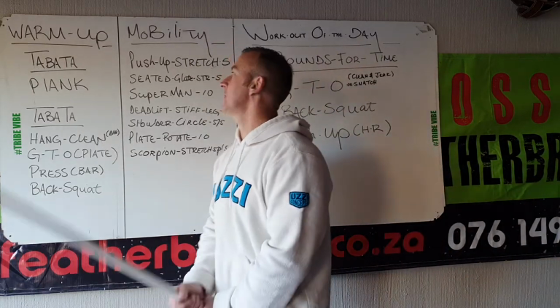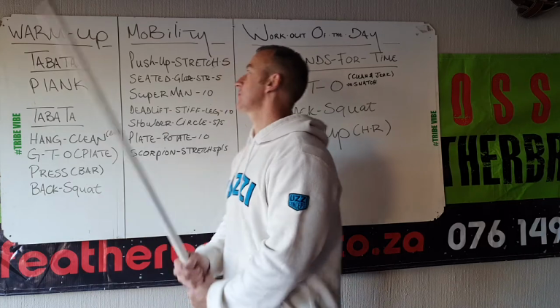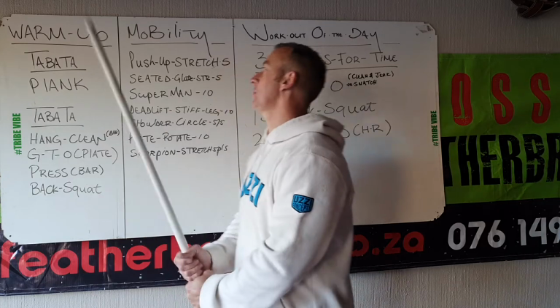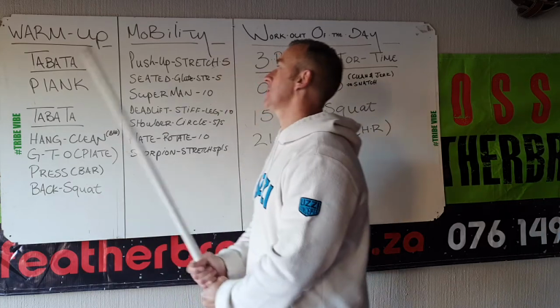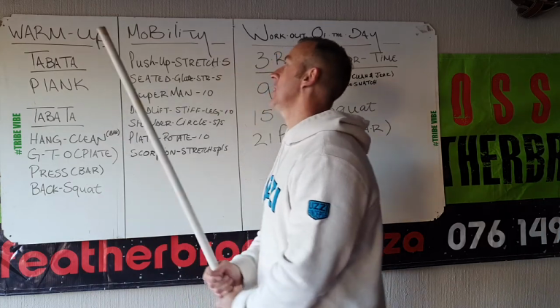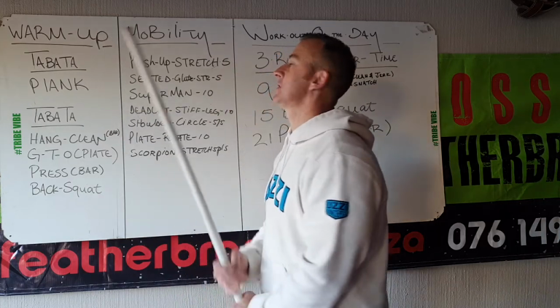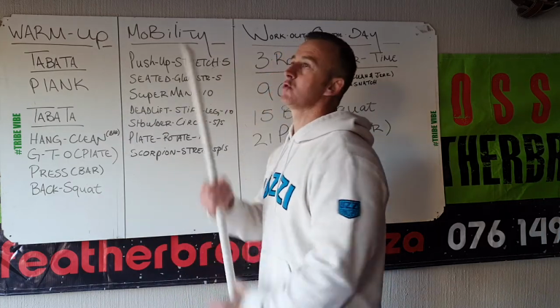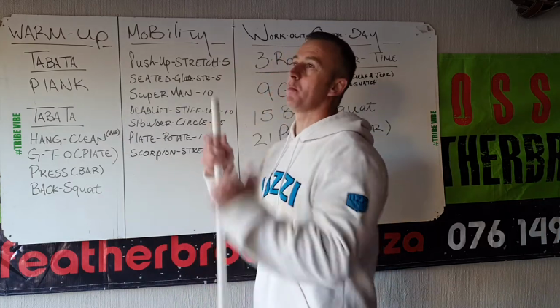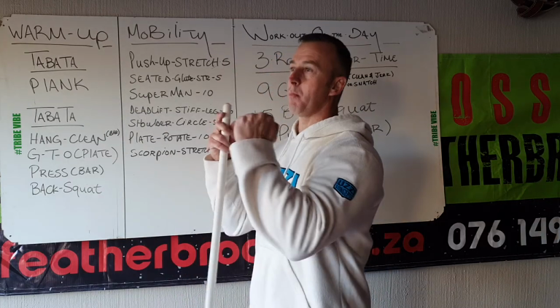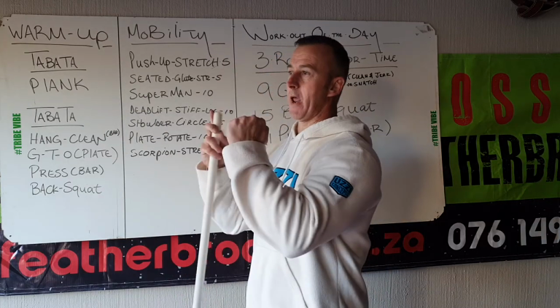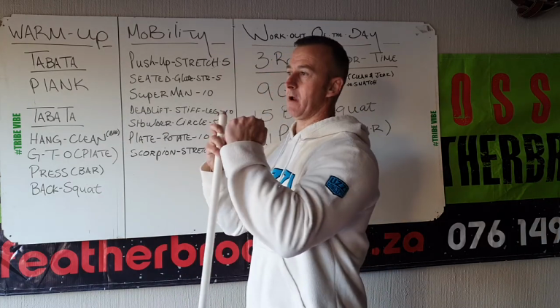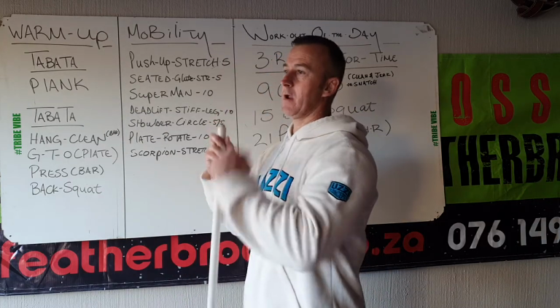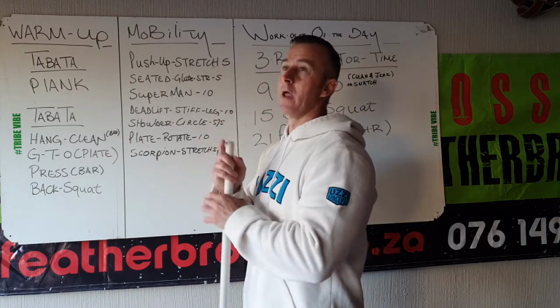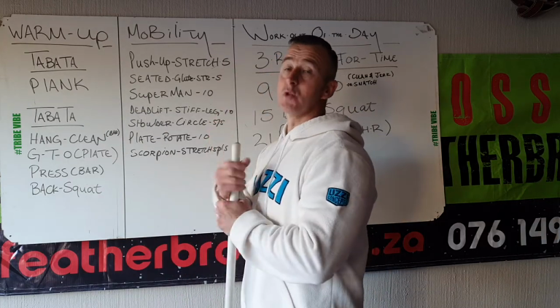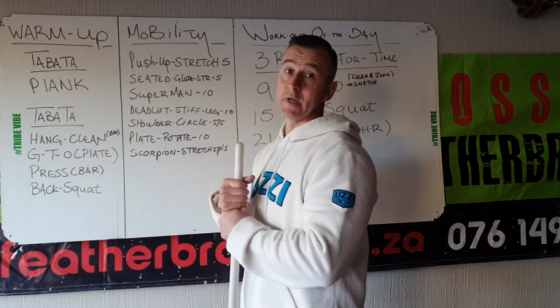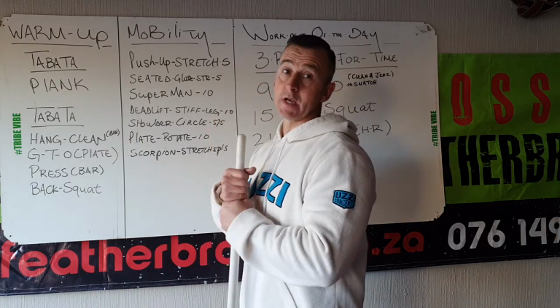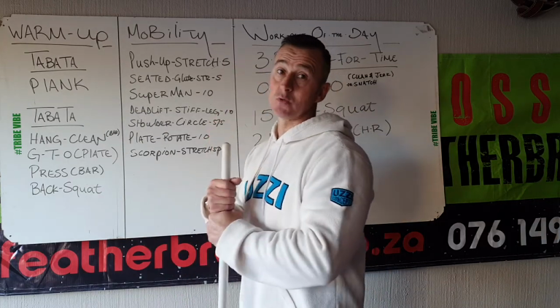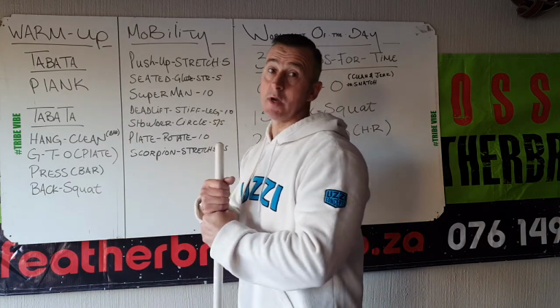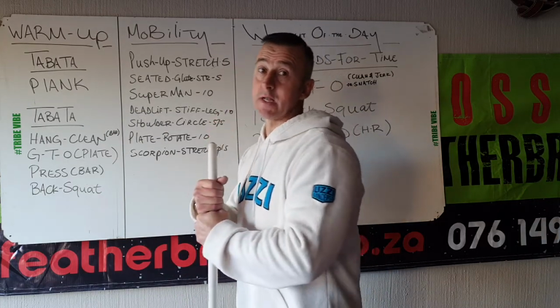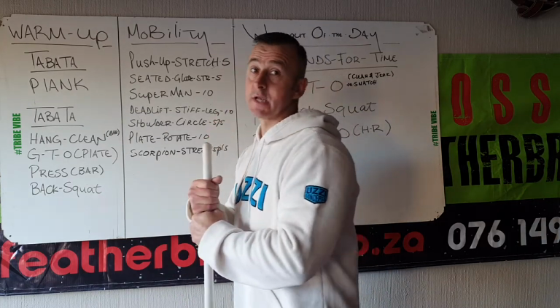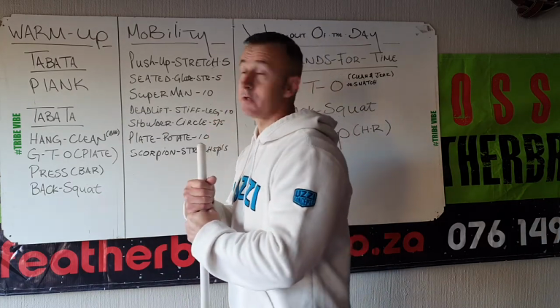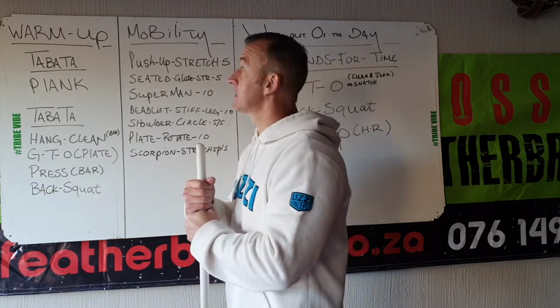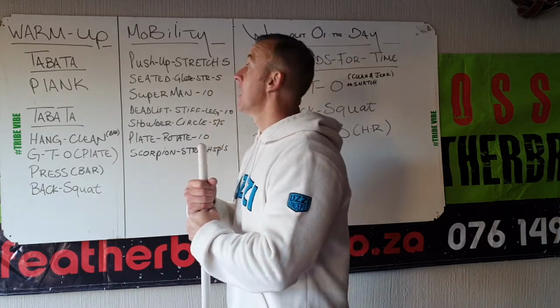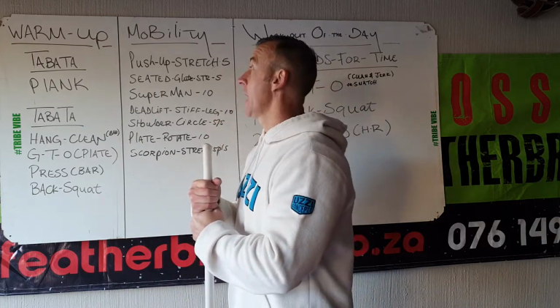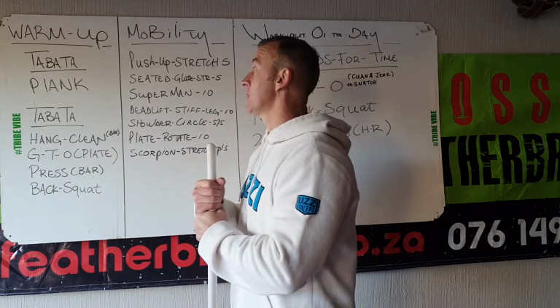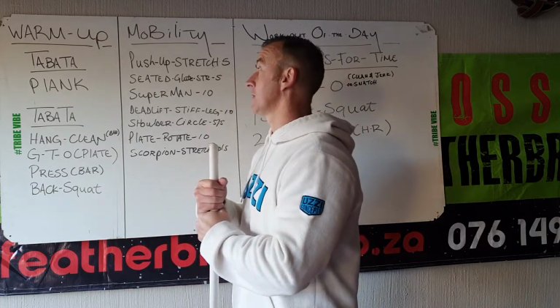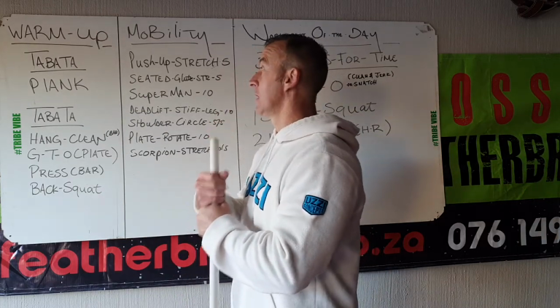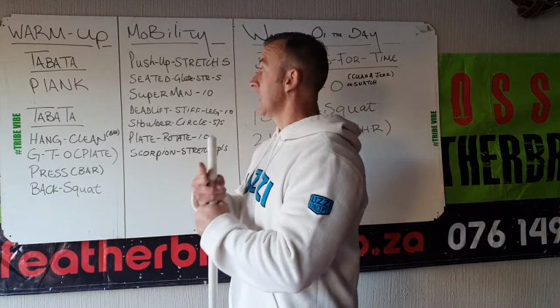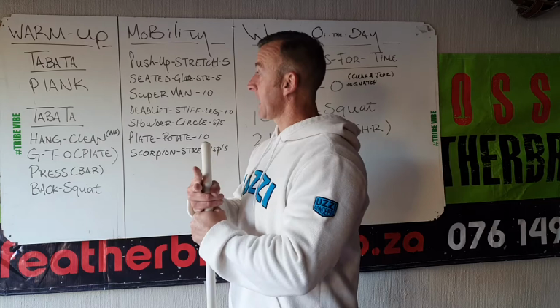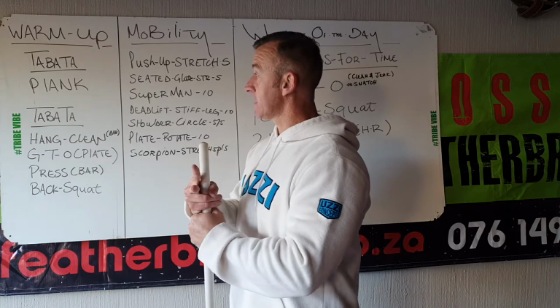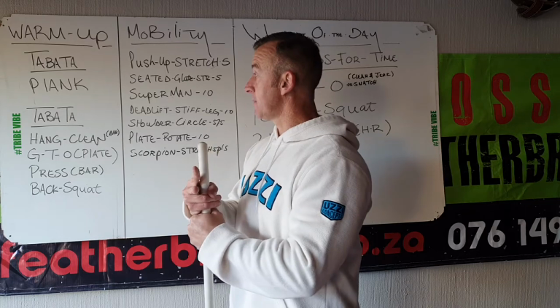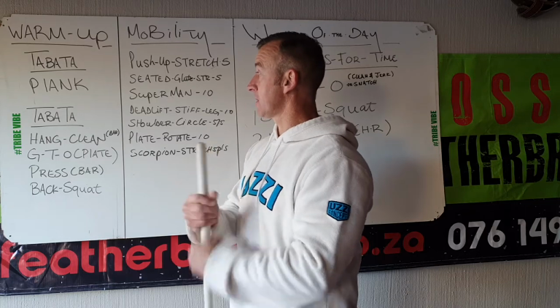First Tabata is just normal plank. 20 seconds work, 10 seconds rest, 8 rounds. Second Tabata.